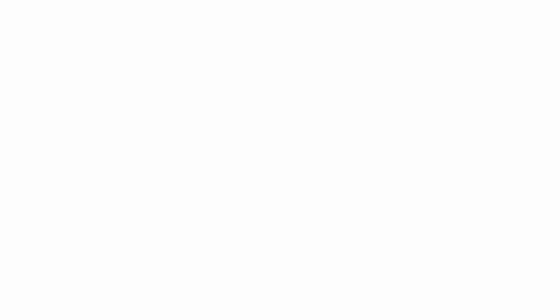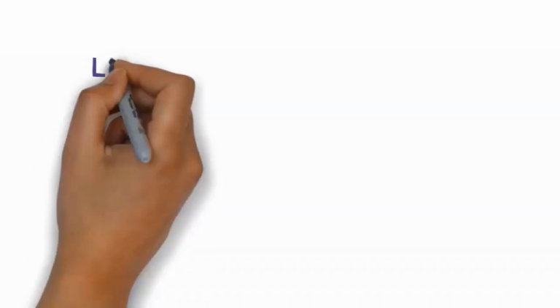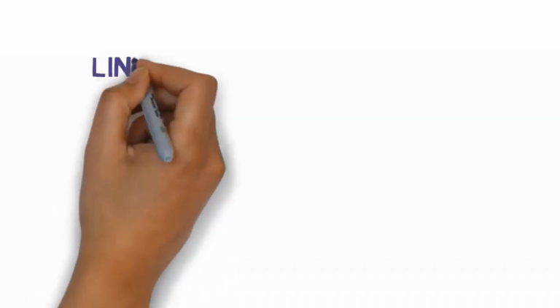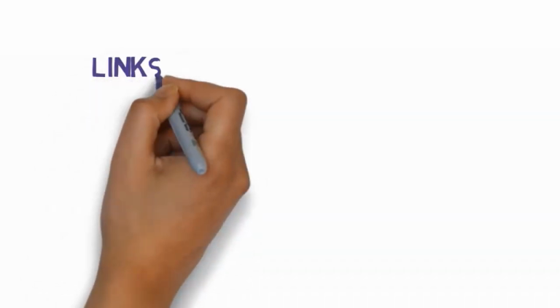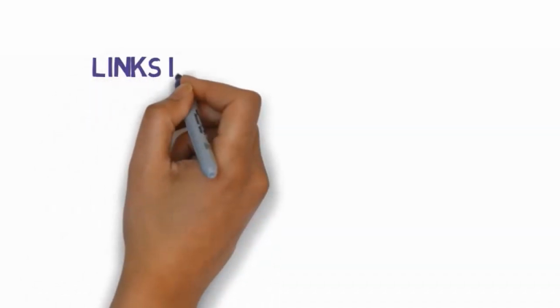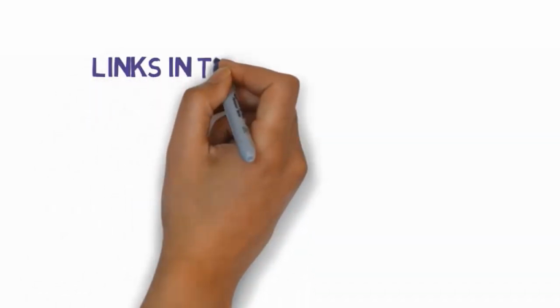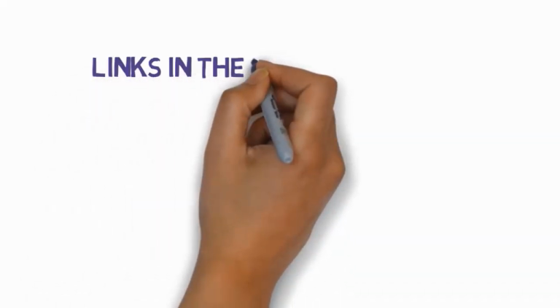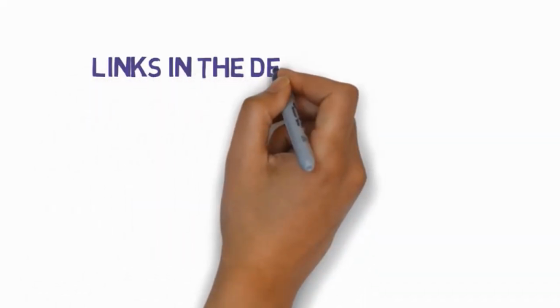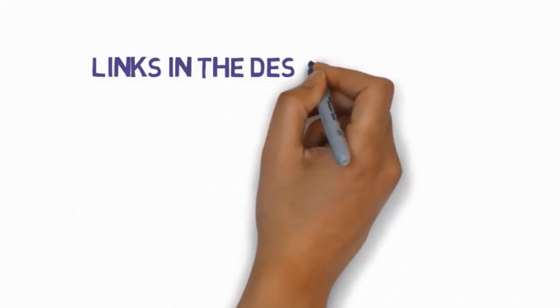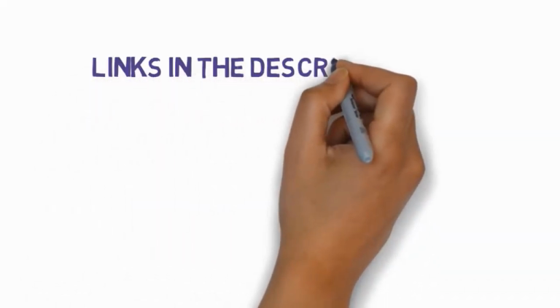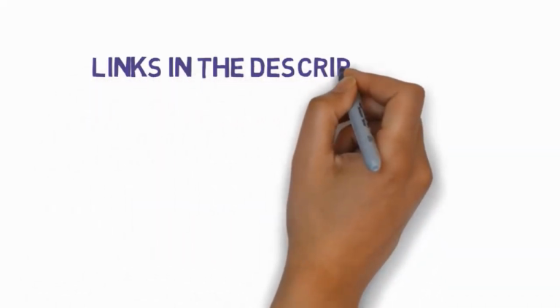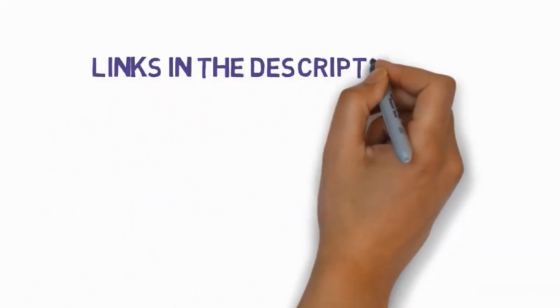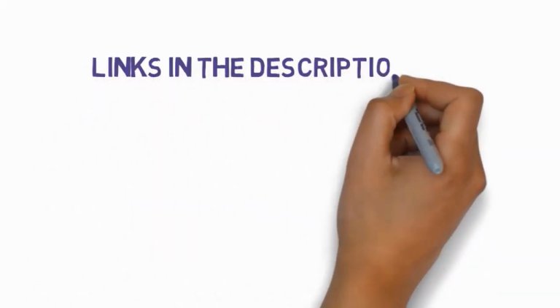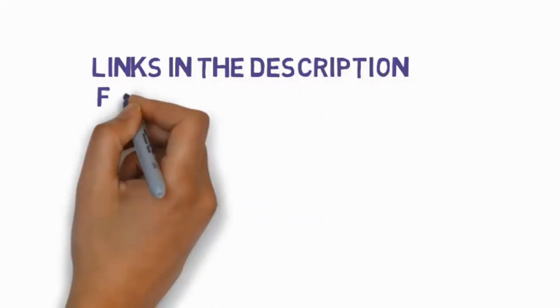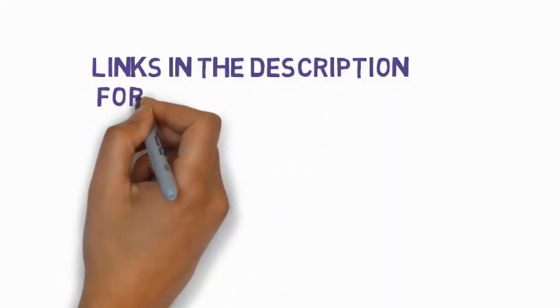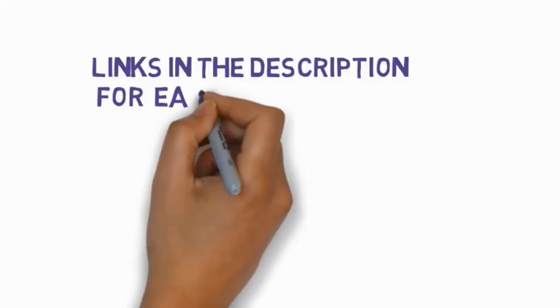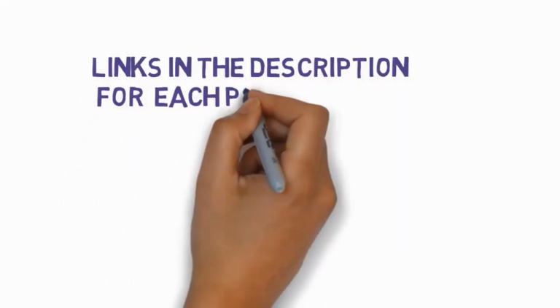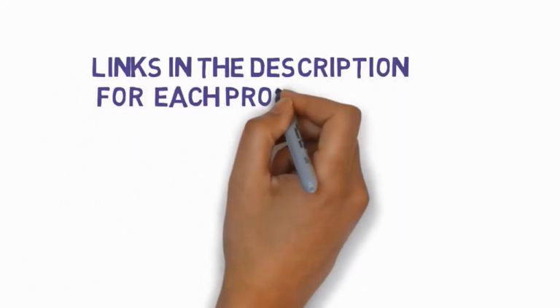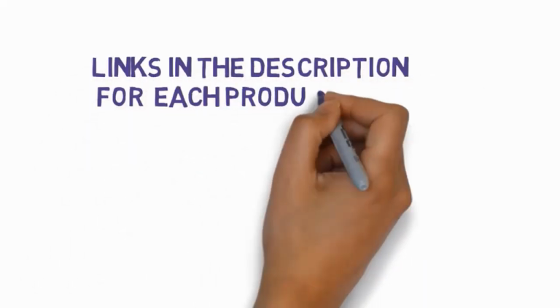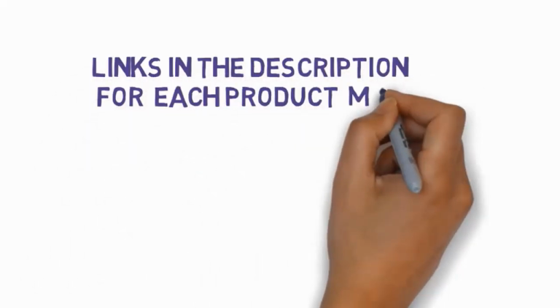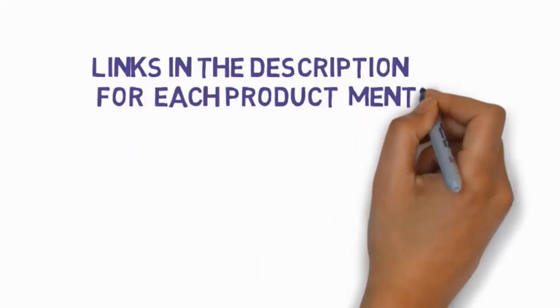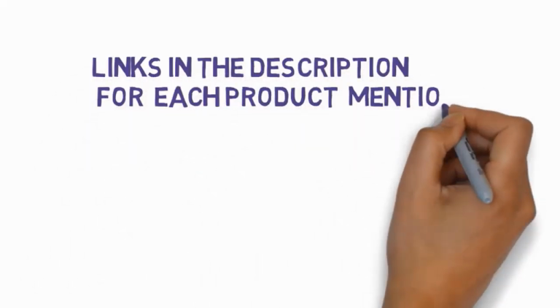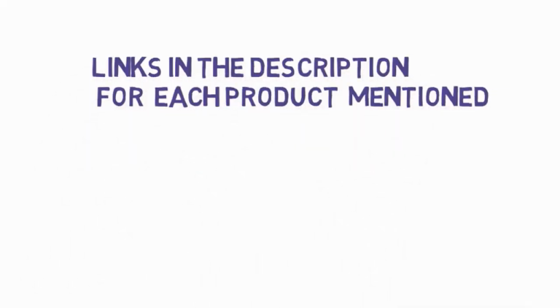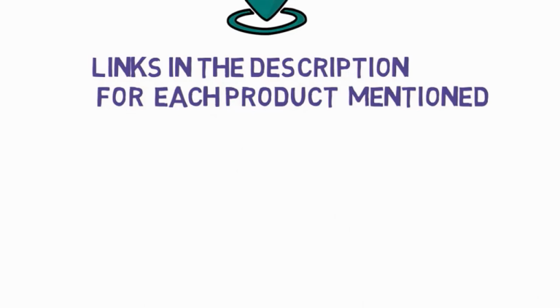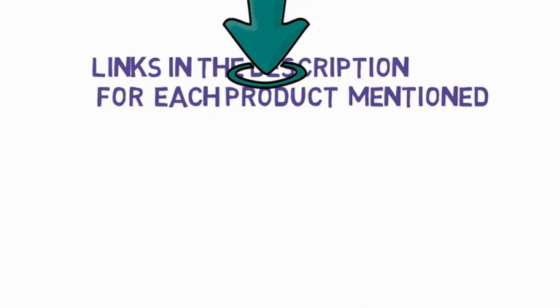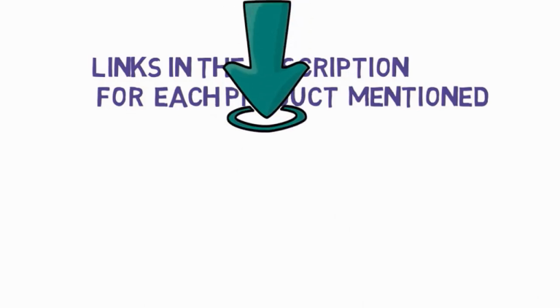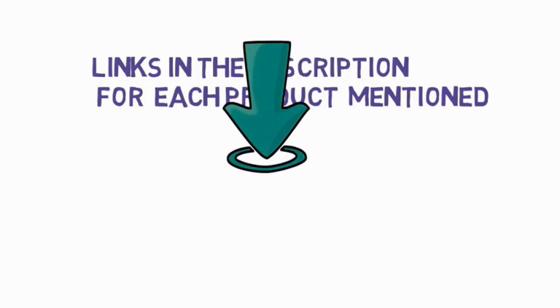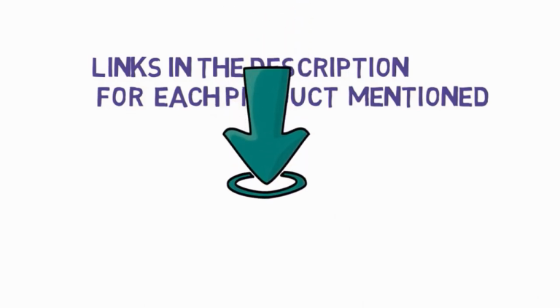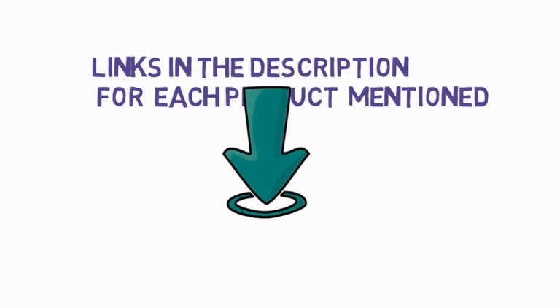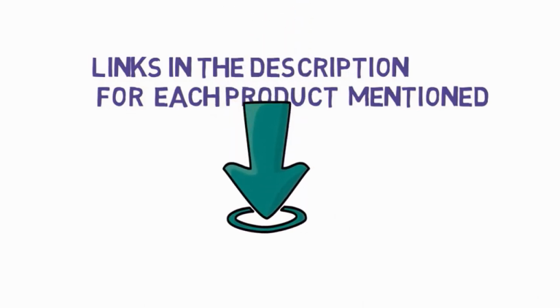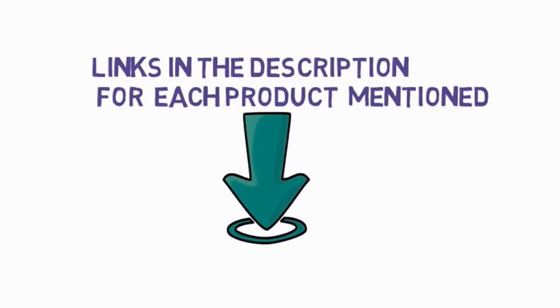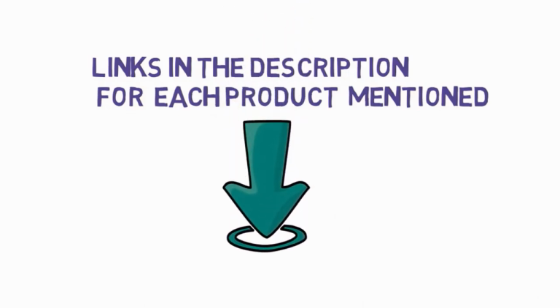We have included links in the description, so make sure you check those out to see which one is in your budget range.